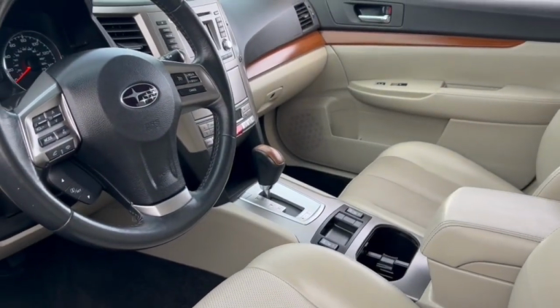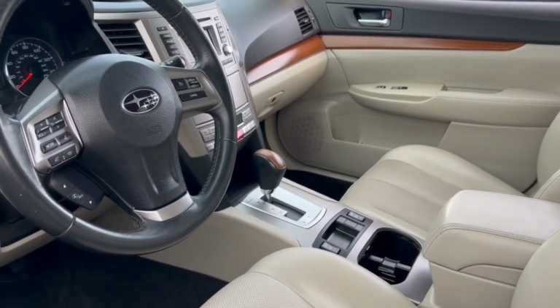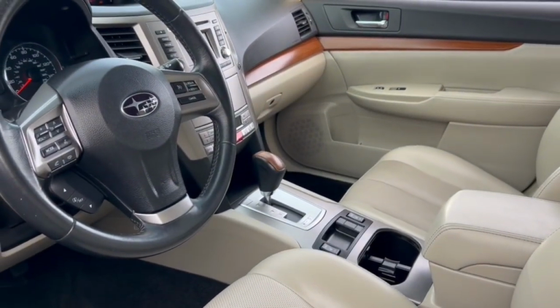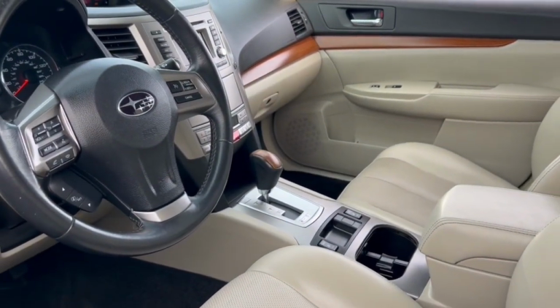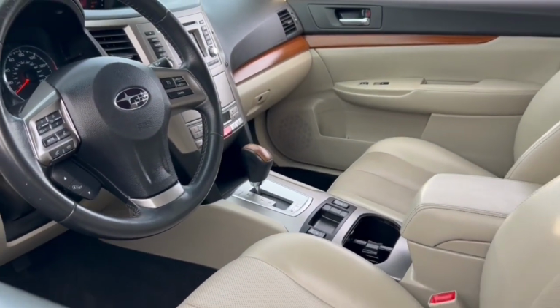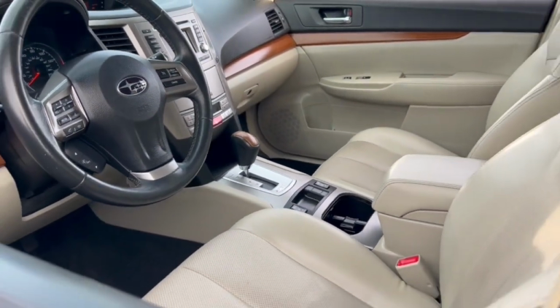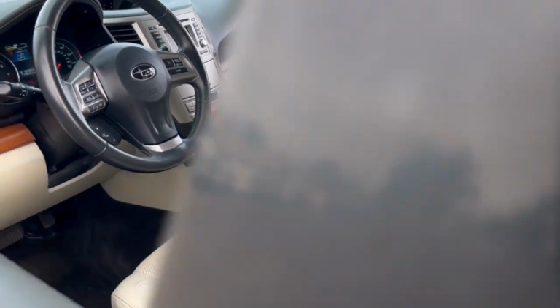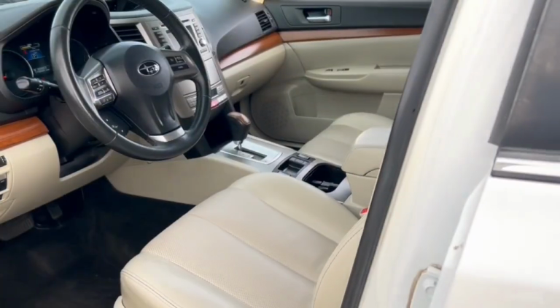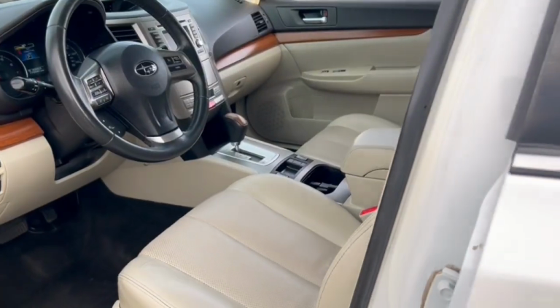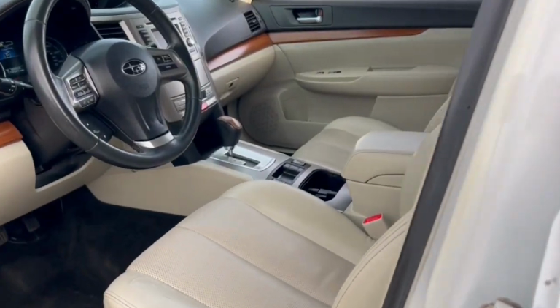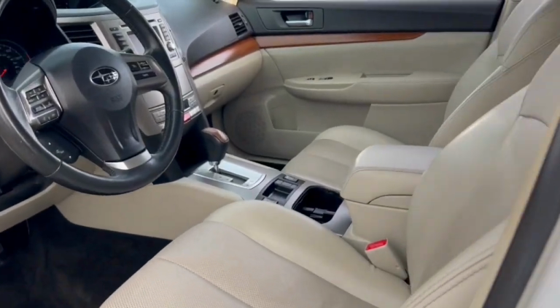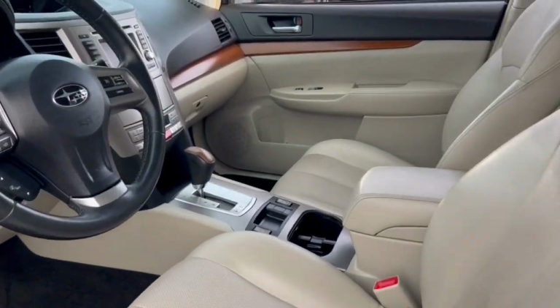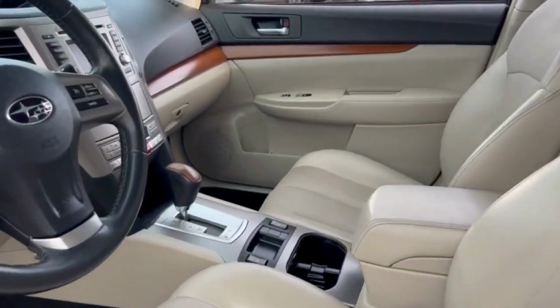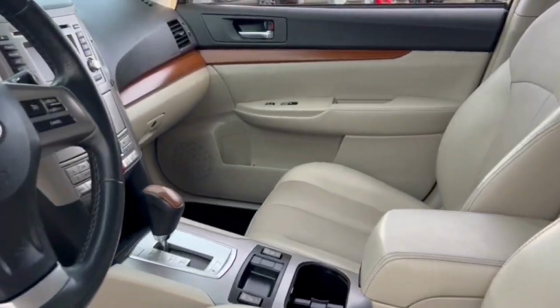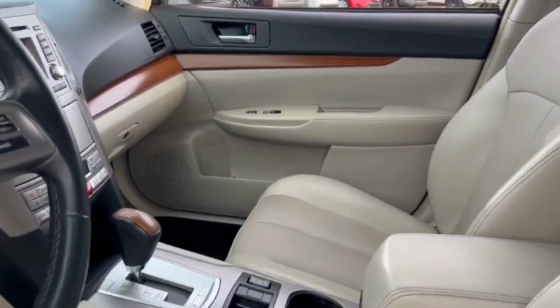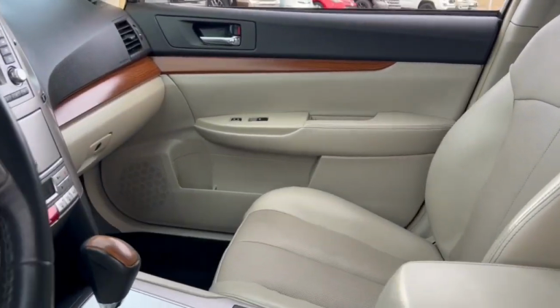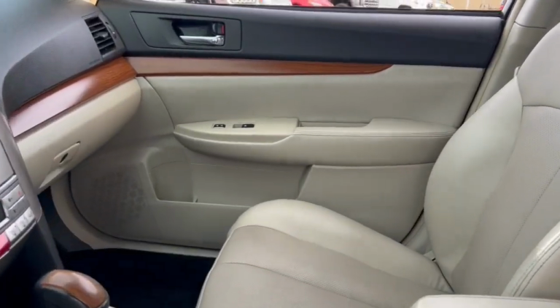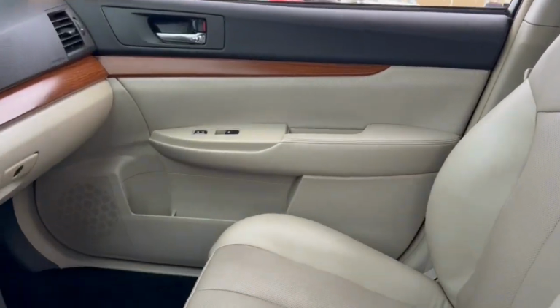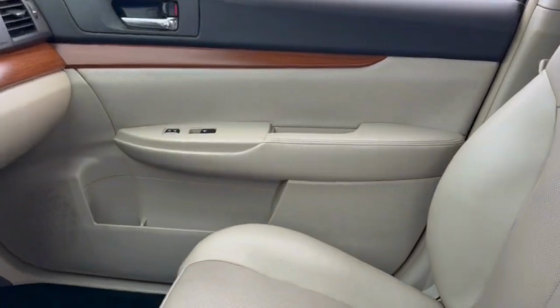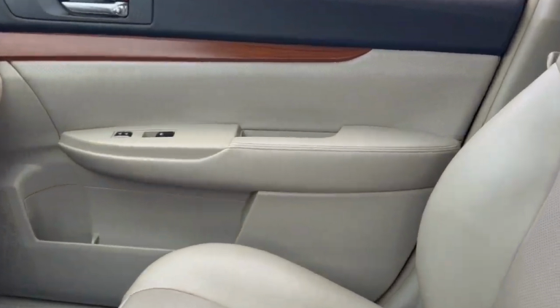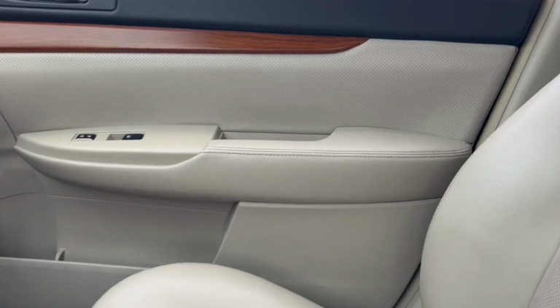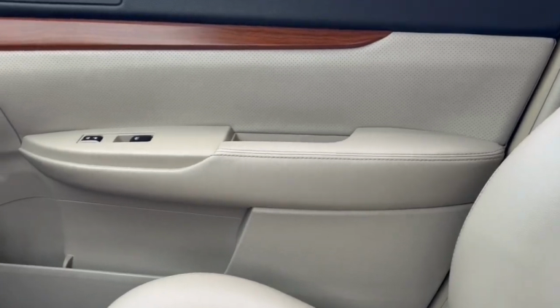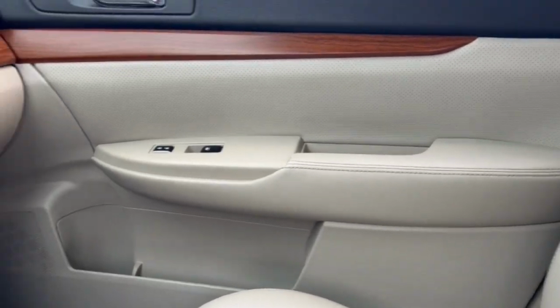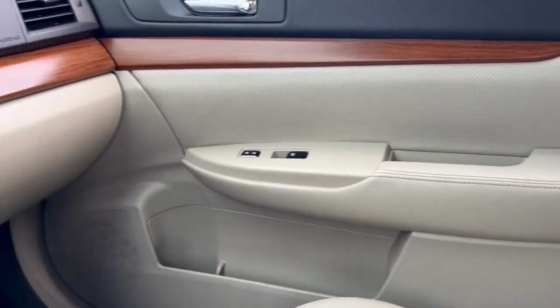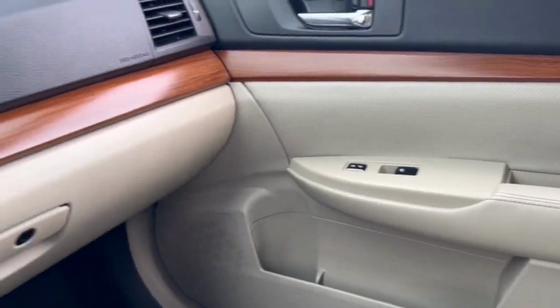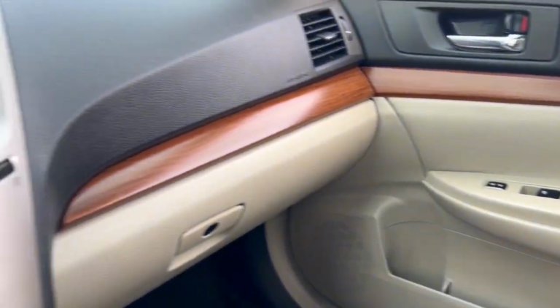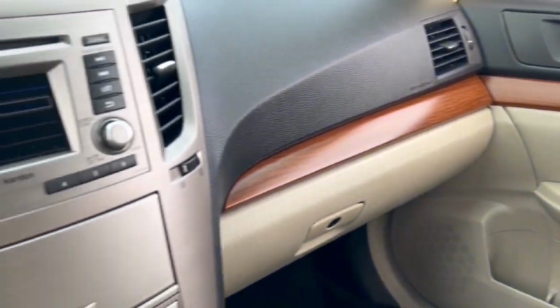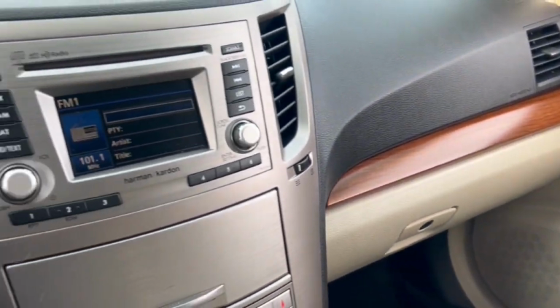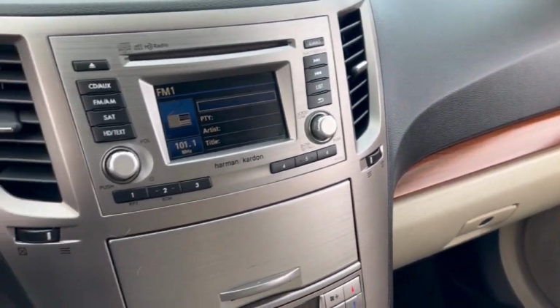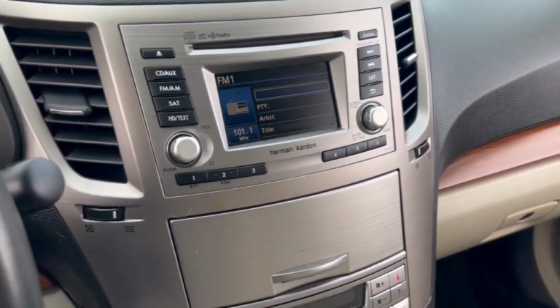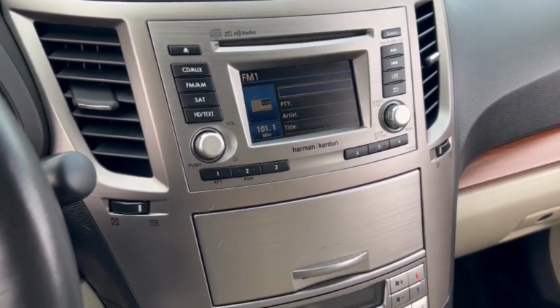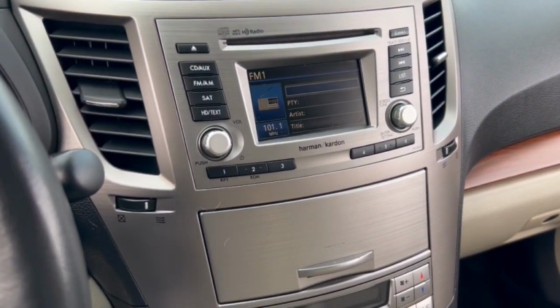Indulge your adventurous side in this well-equipped Outback. Come in for a fun and easy test drive. Our team will make it the best part of your day.